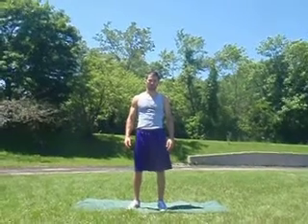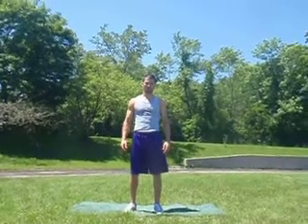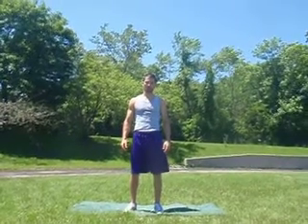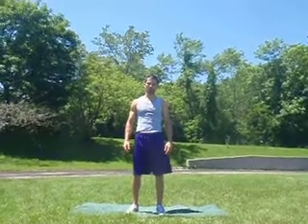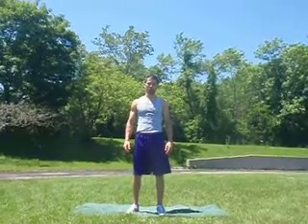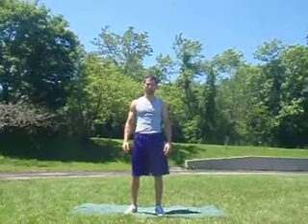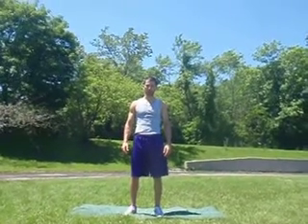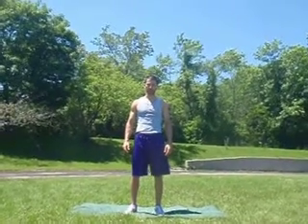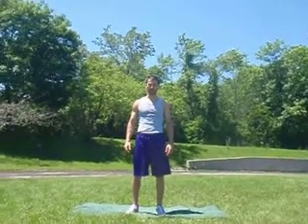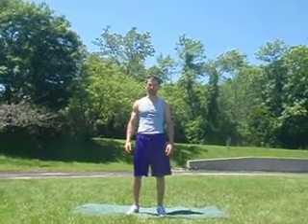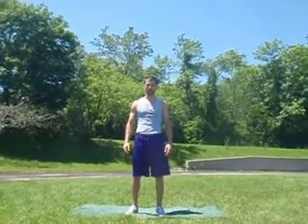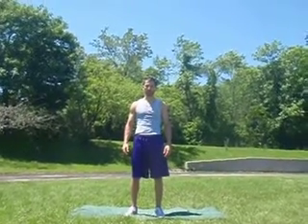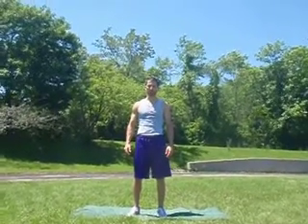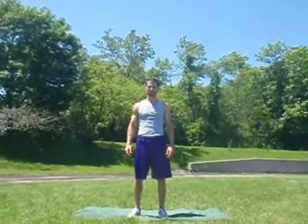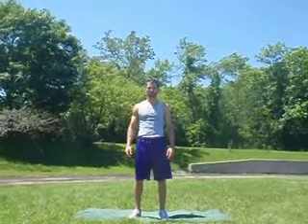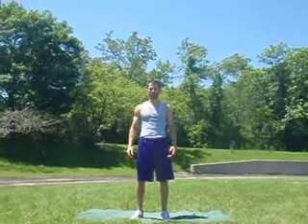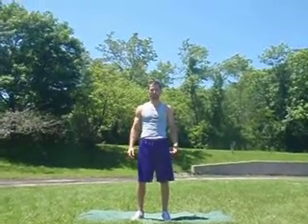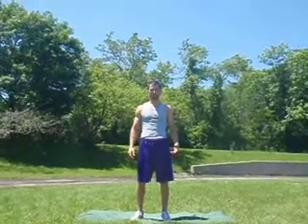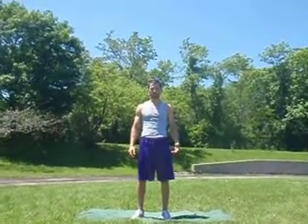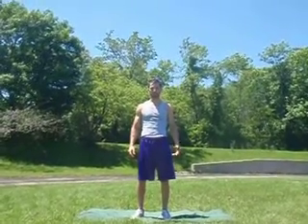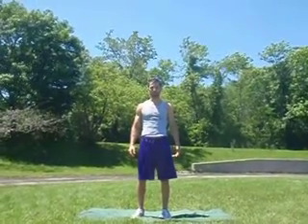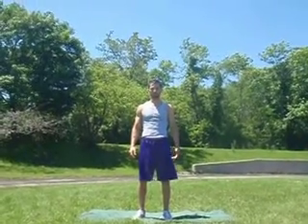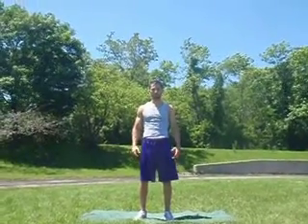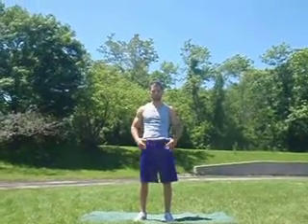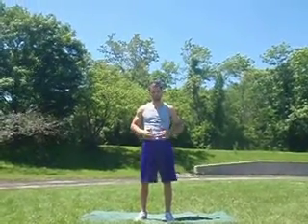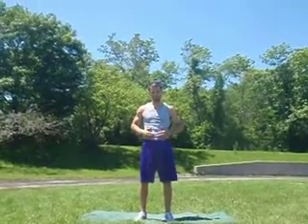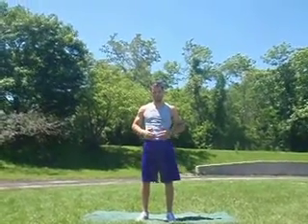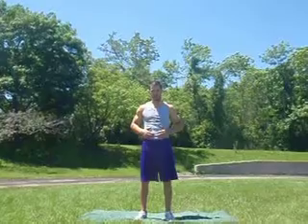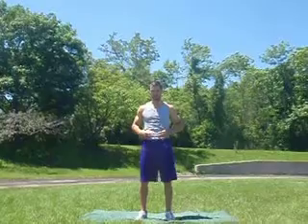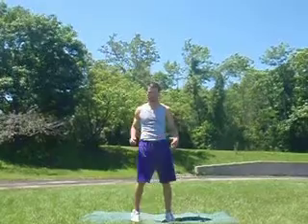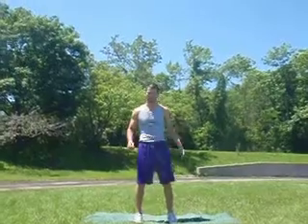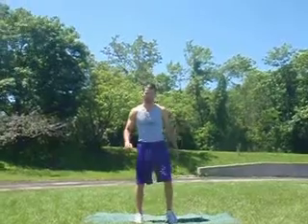Hey, this is Joel with Slim By U Fitness. We're going to demonstrate push aways, an abdominal exercise.